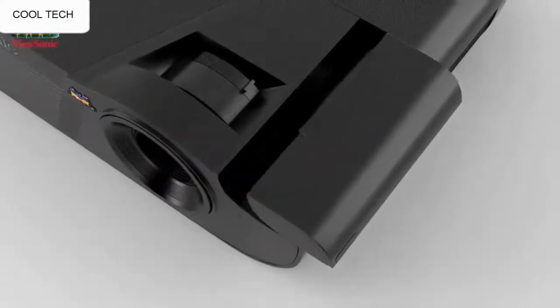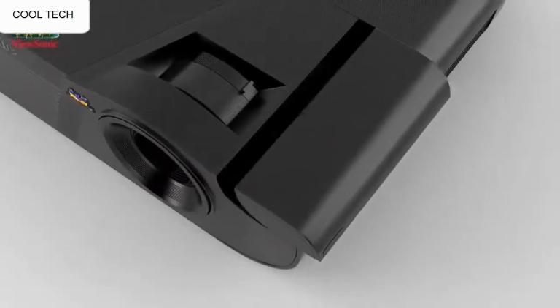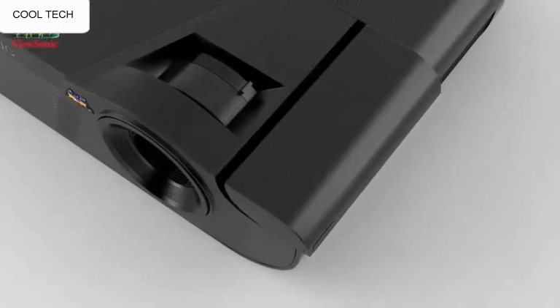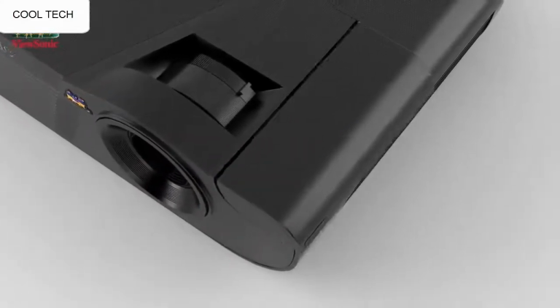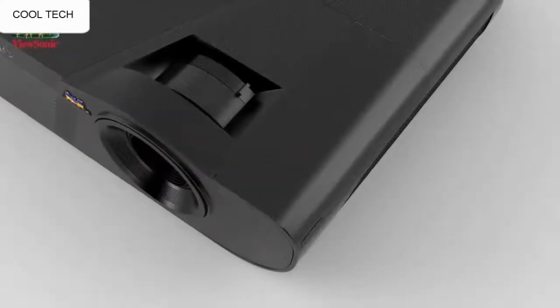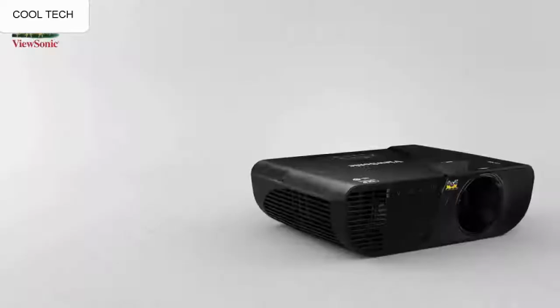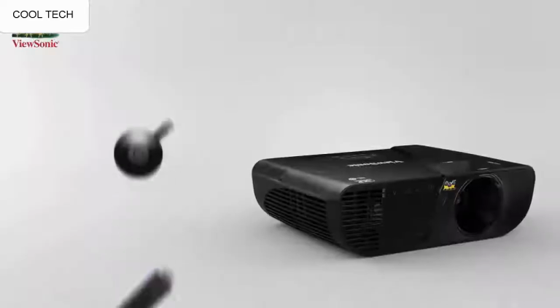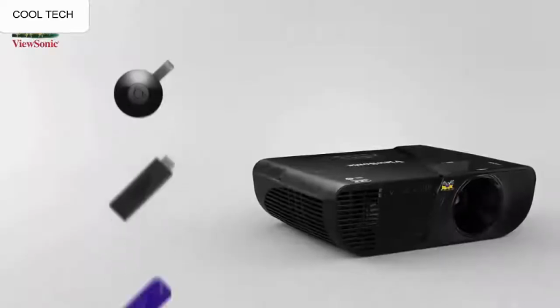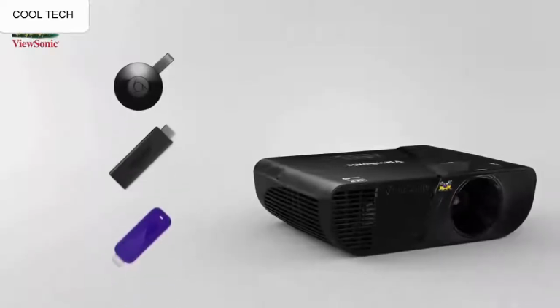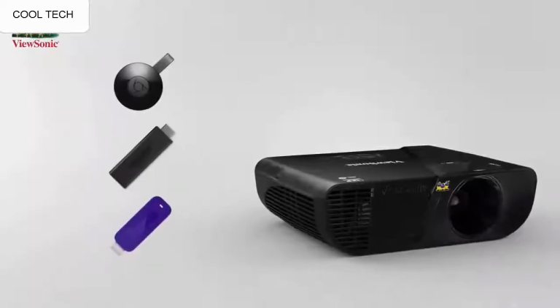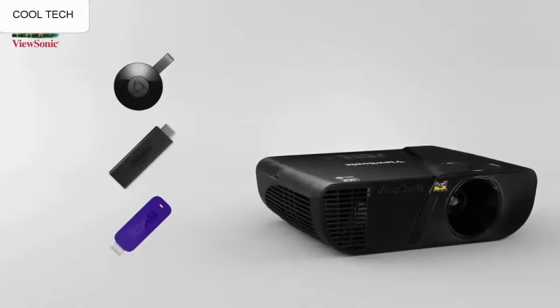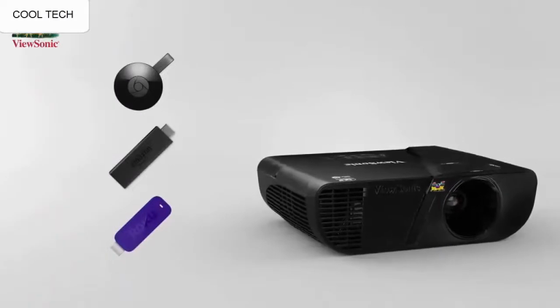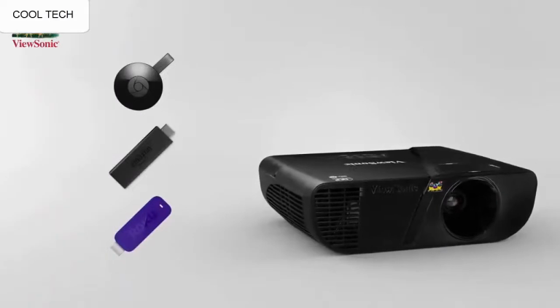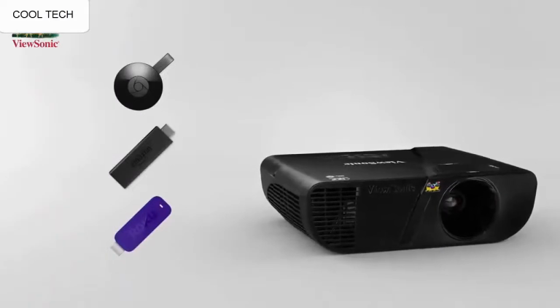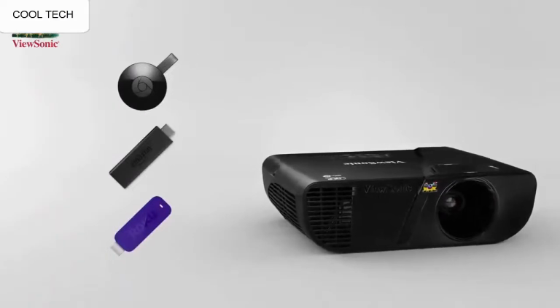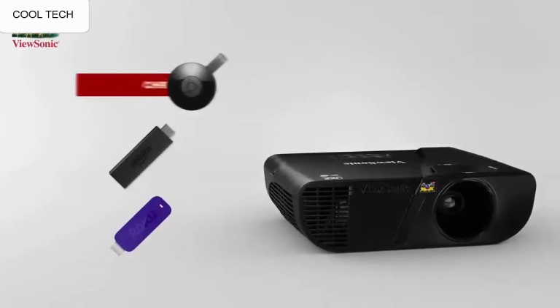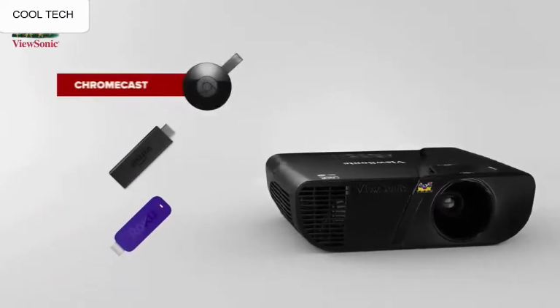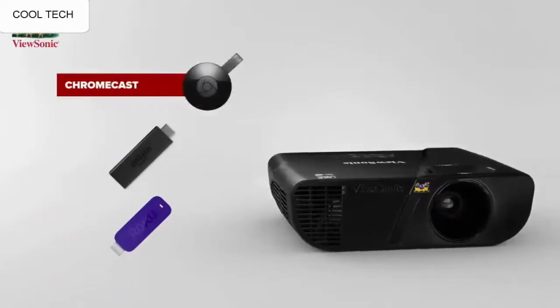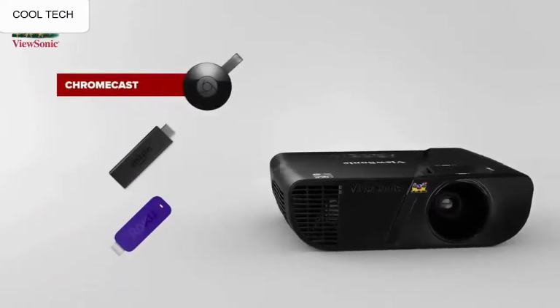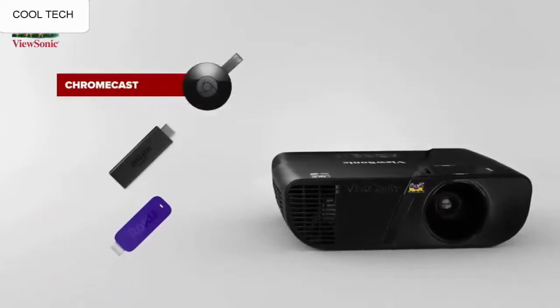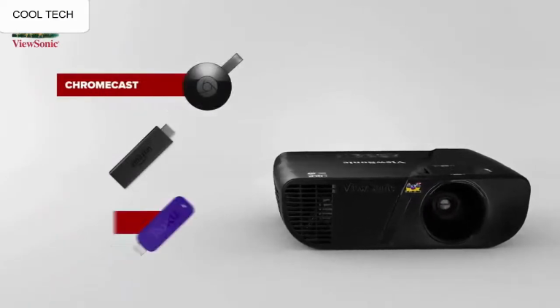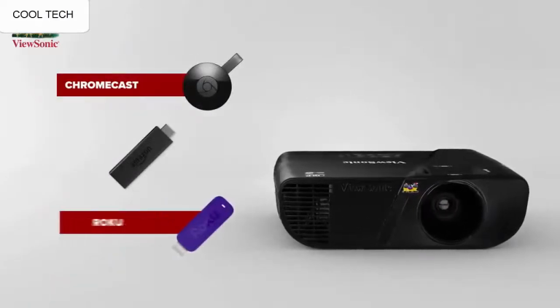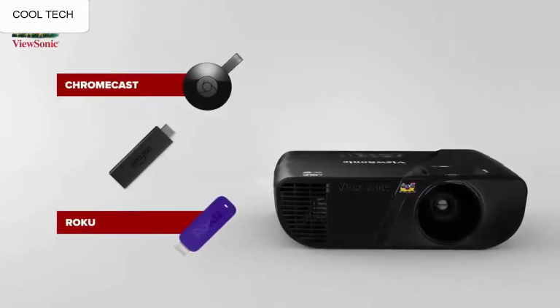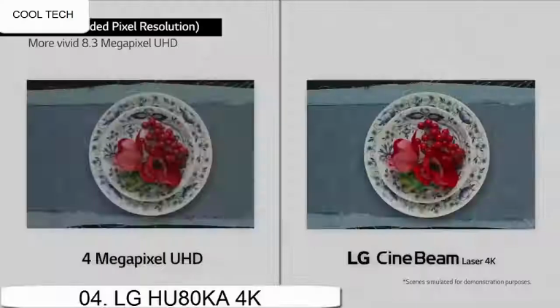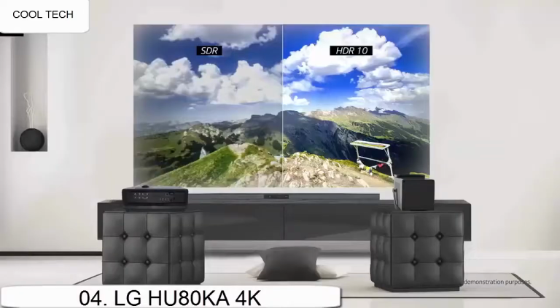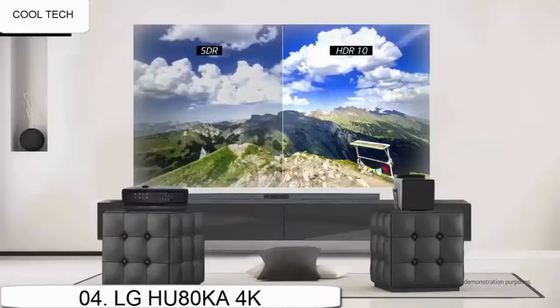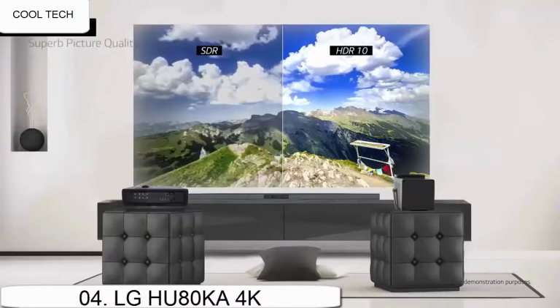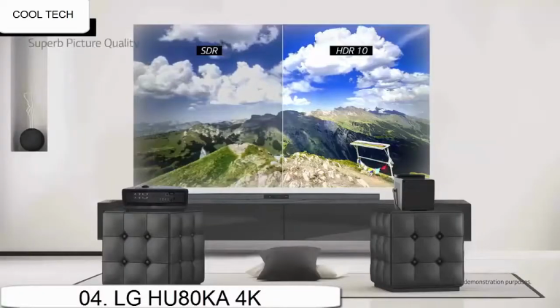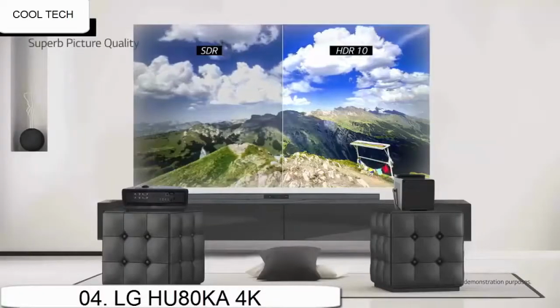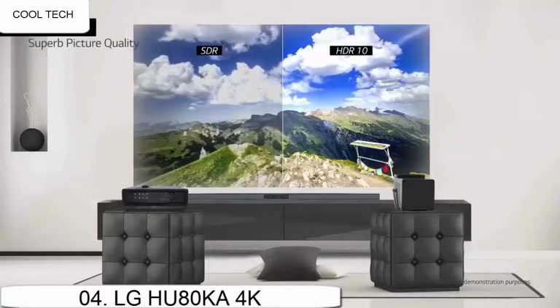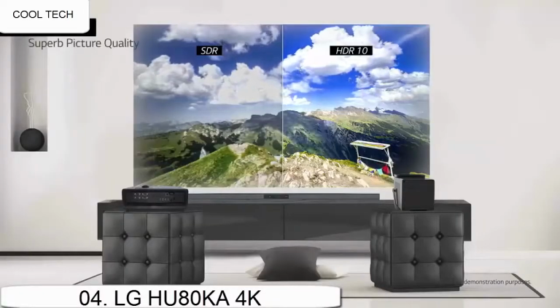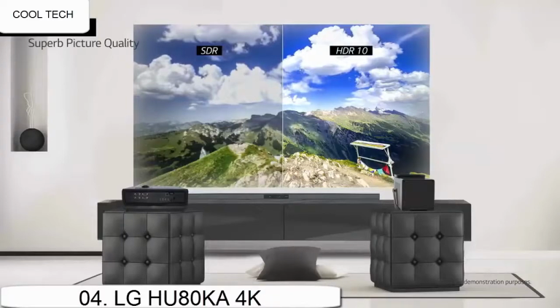It is very close to the same picture quality you would see at the movie theater, but not exactly. This projector is very well priced.